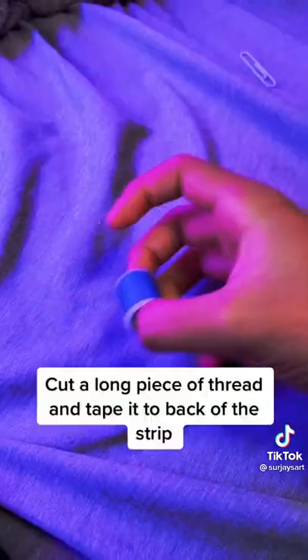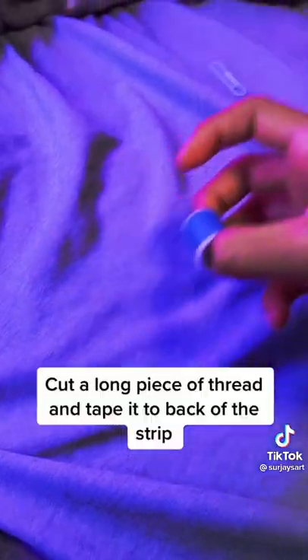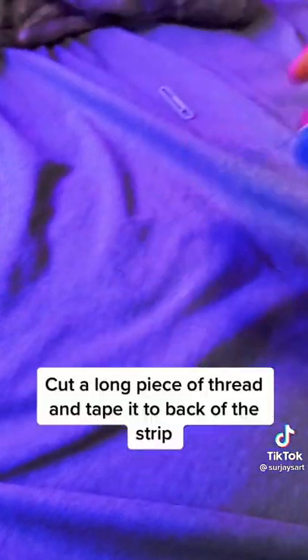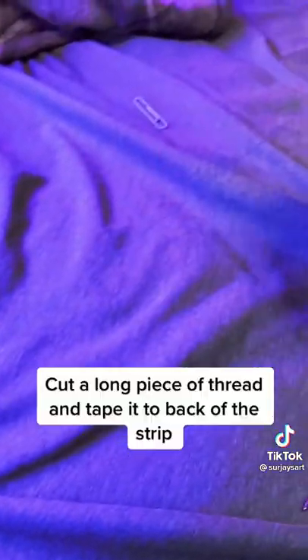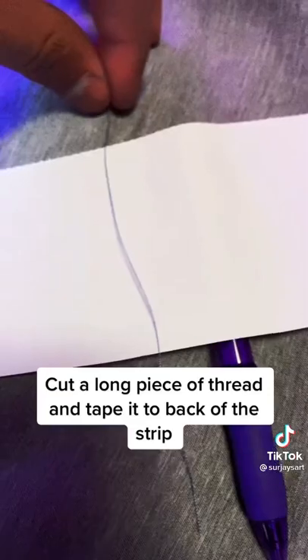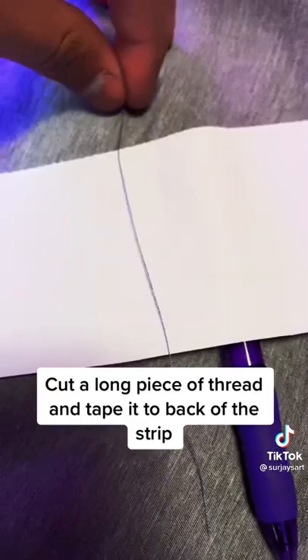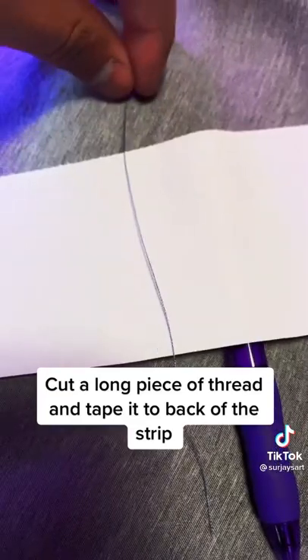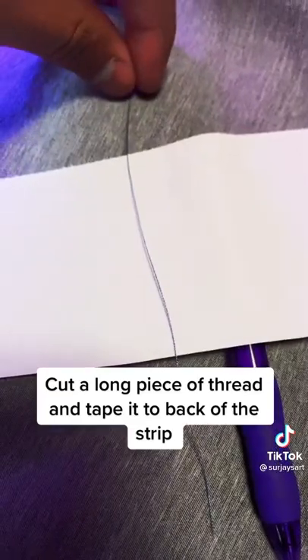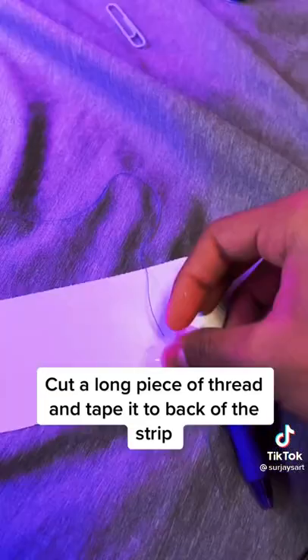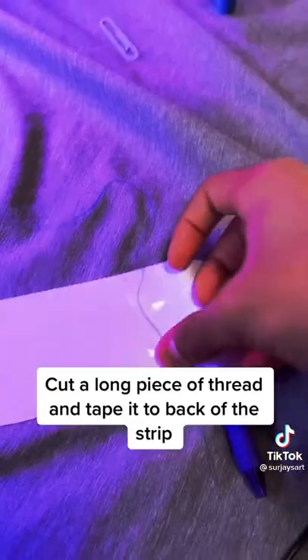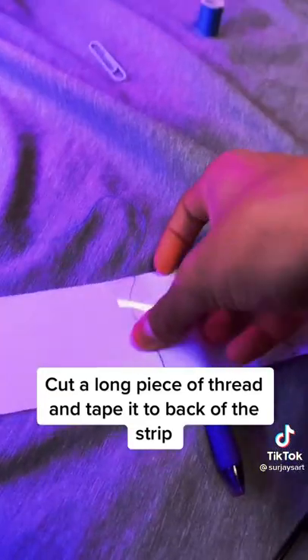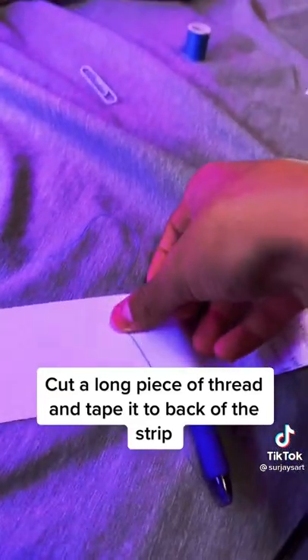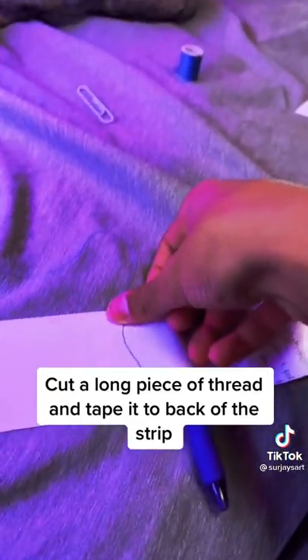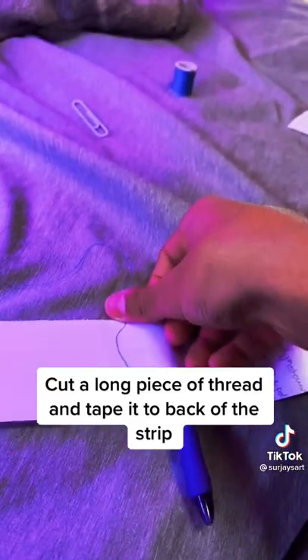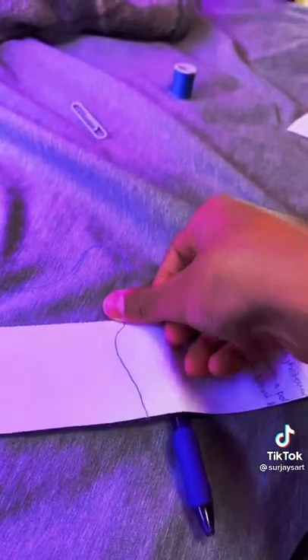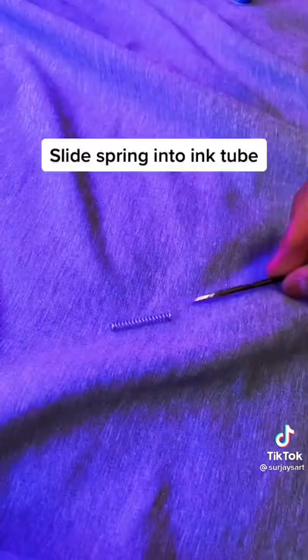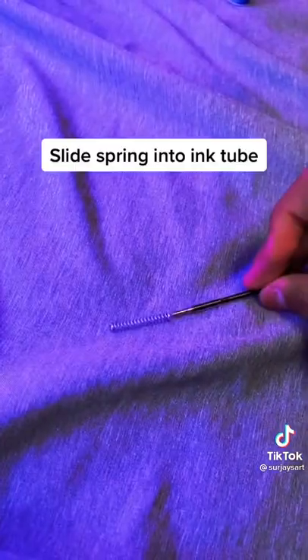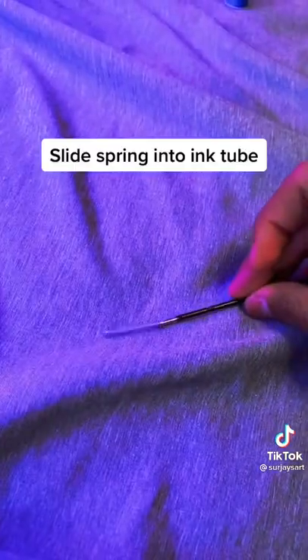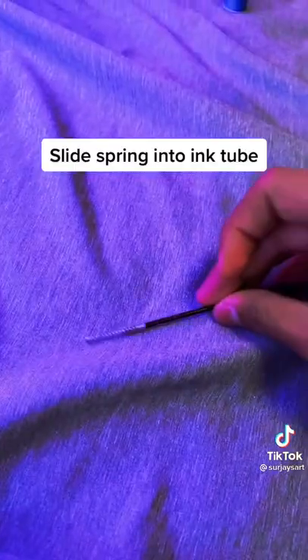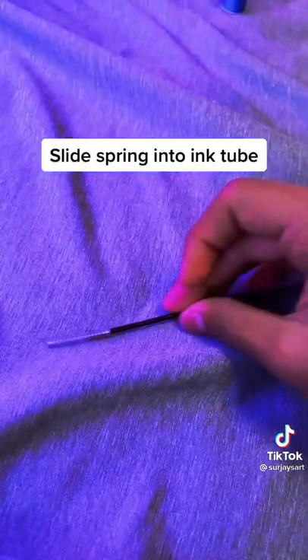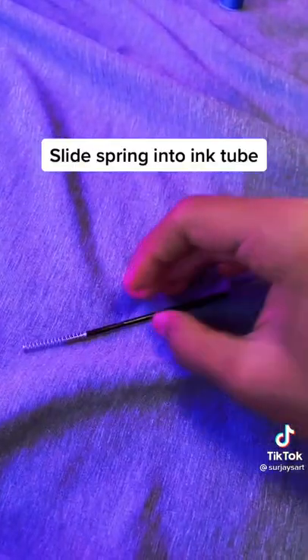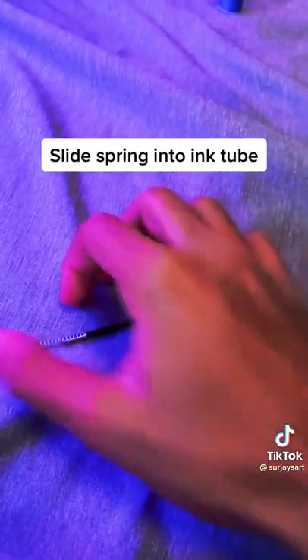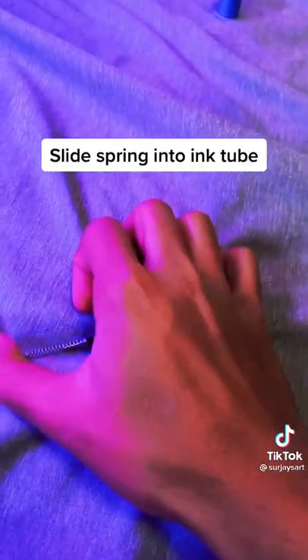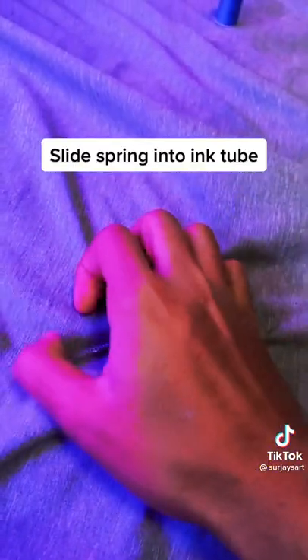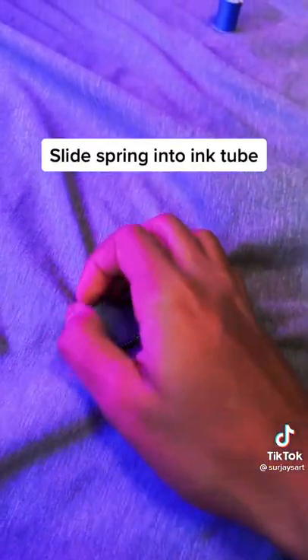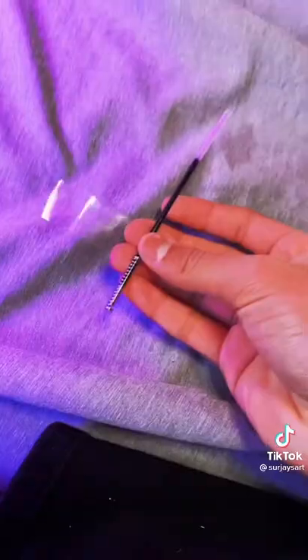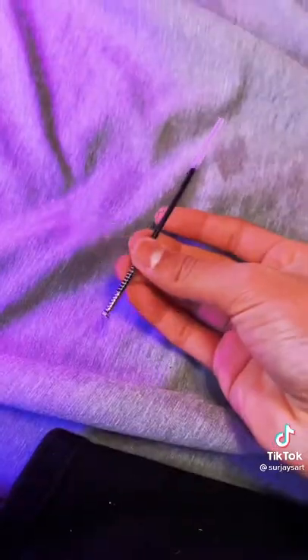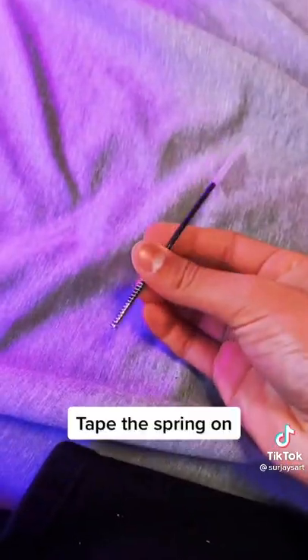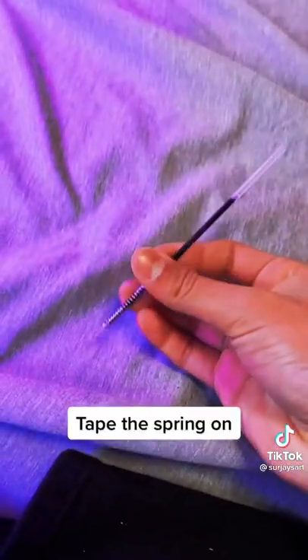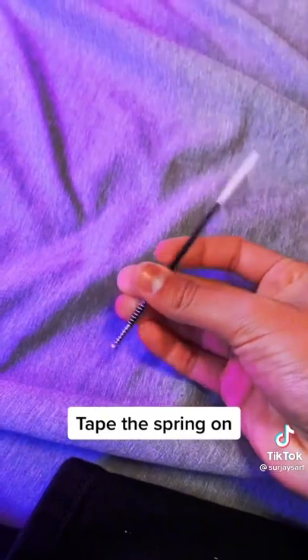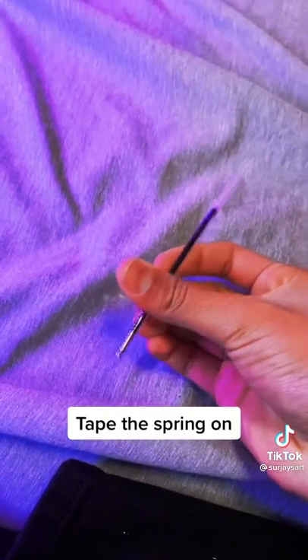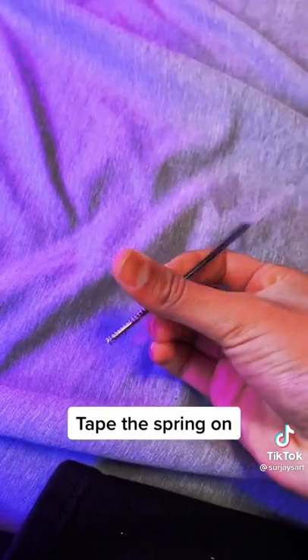Cut a long piece of thread and tape it to the back of the strip. Slide the spring into the ink tube. Tape the spring on.